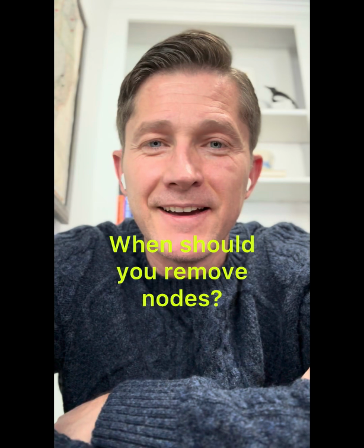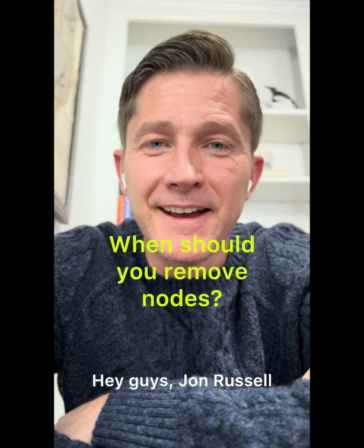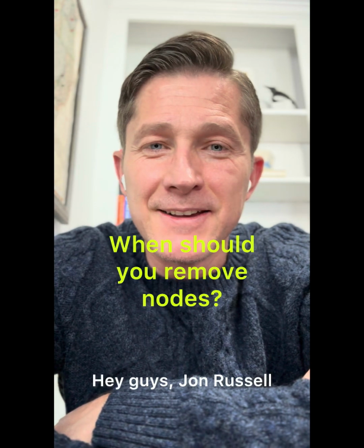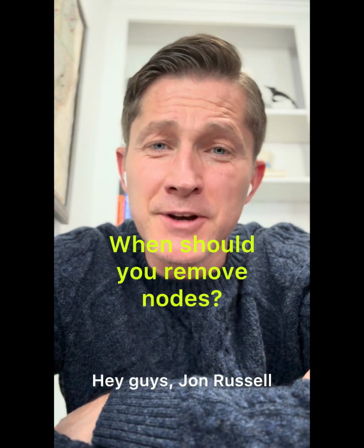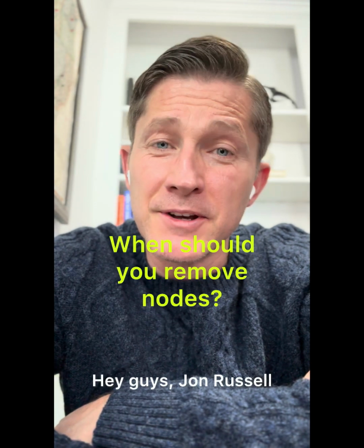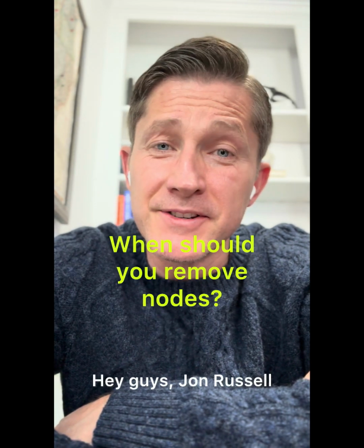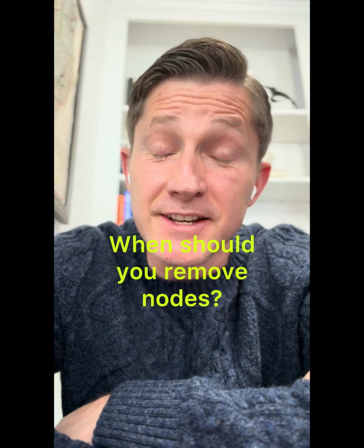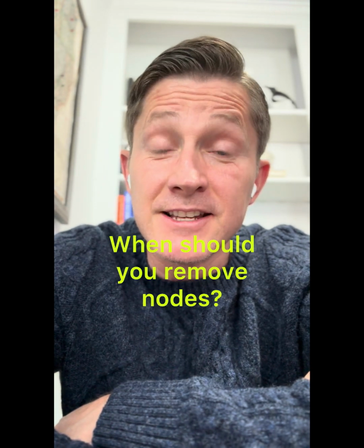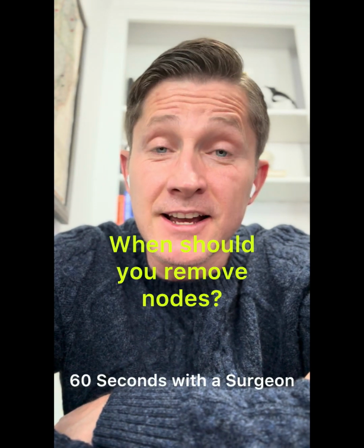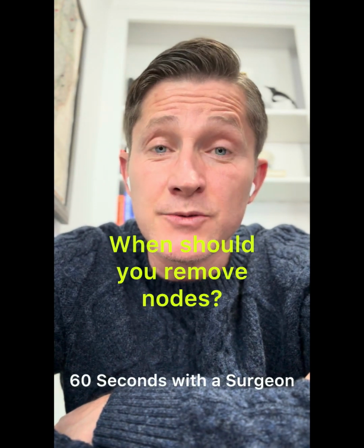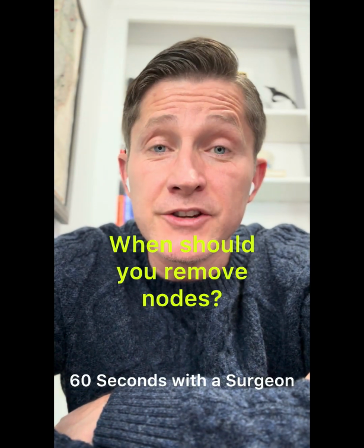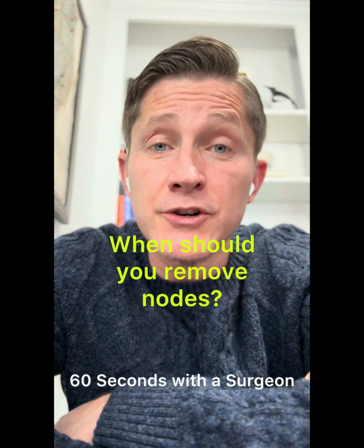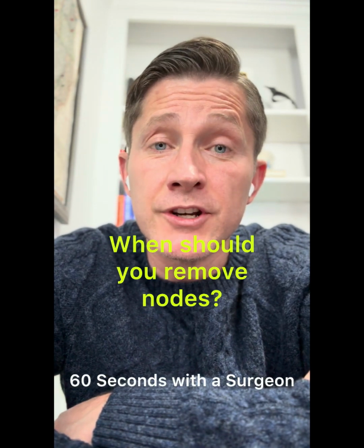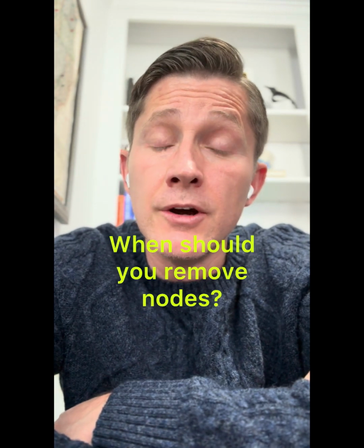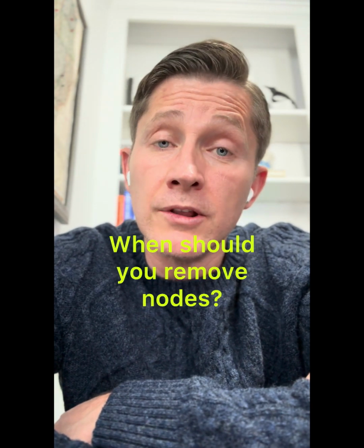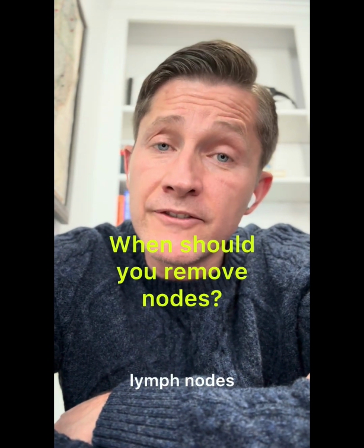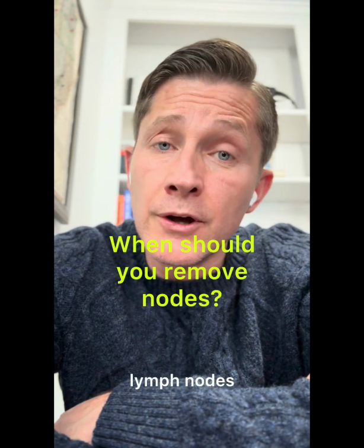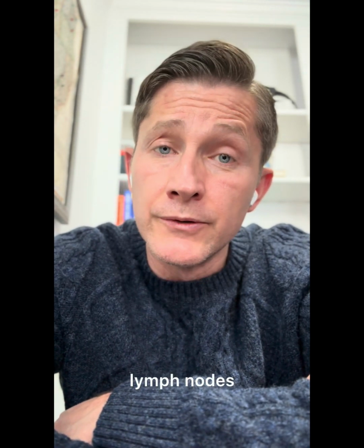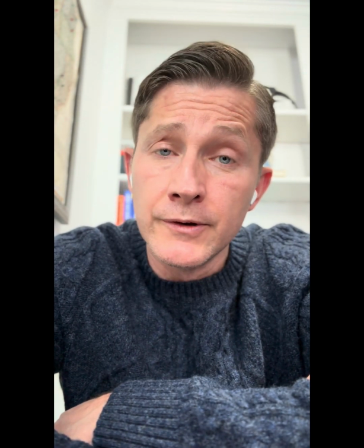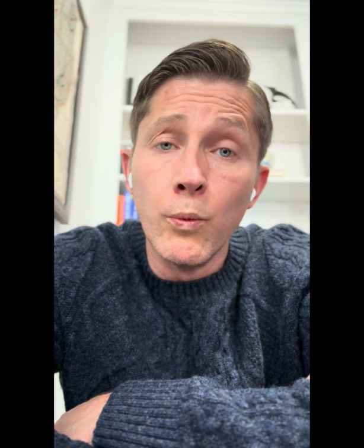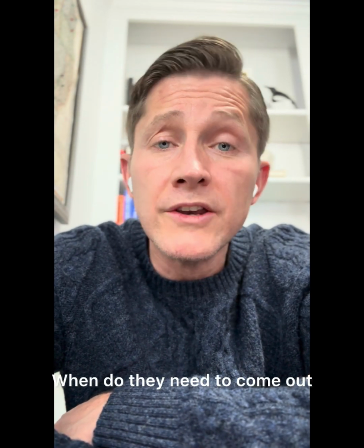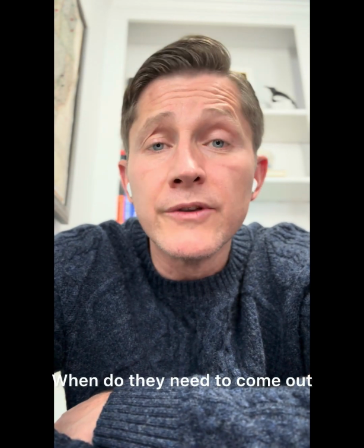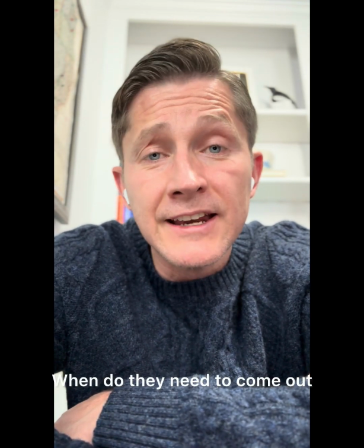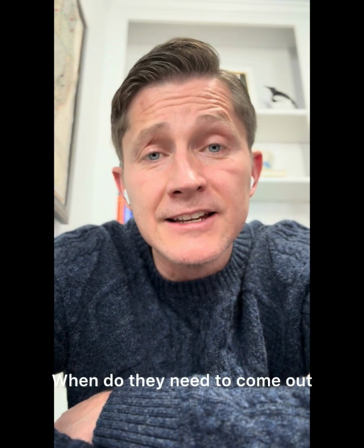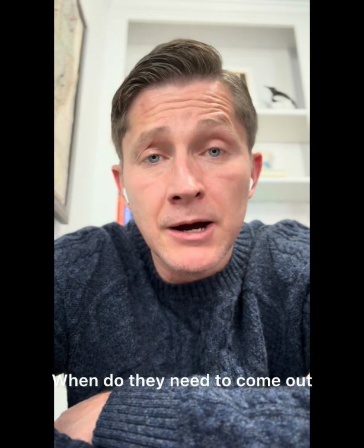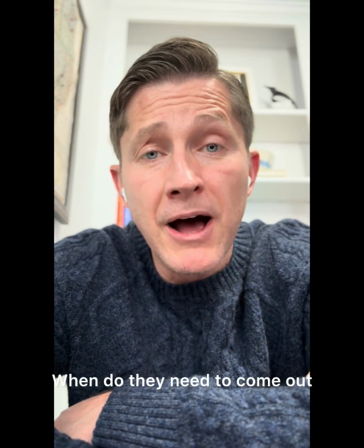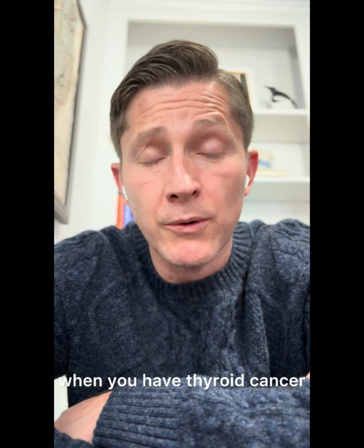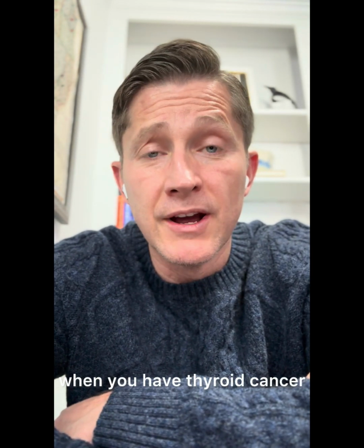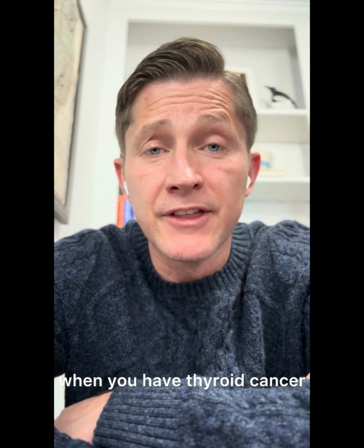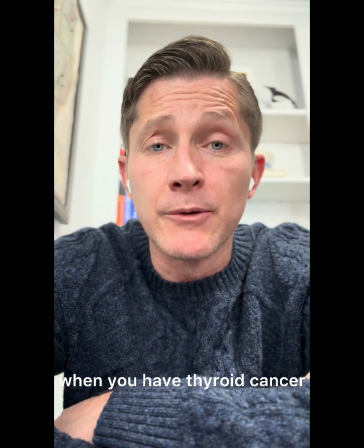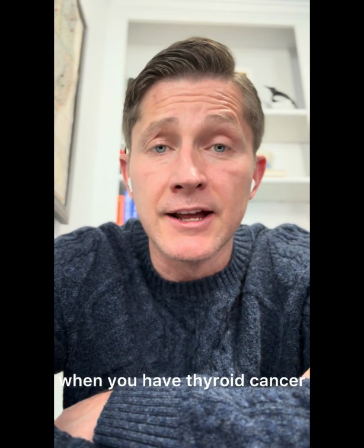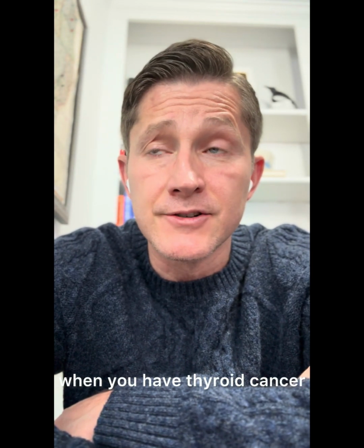Hey guys, John Russell, 60 seconds with a surgeon. Lymph nodes — when do they need to come out when you have thyroid cancer?